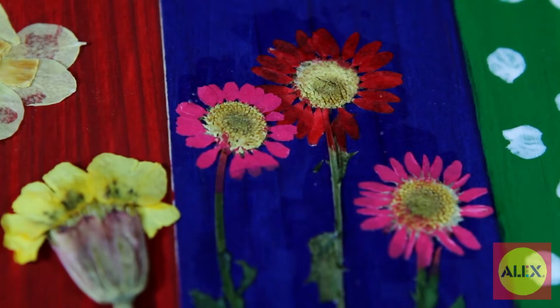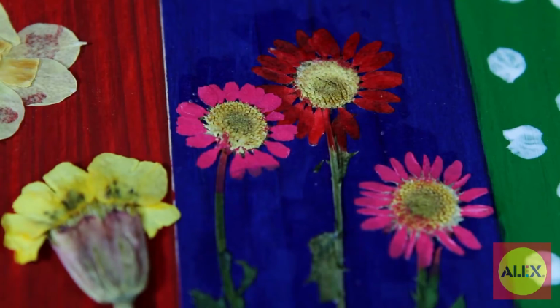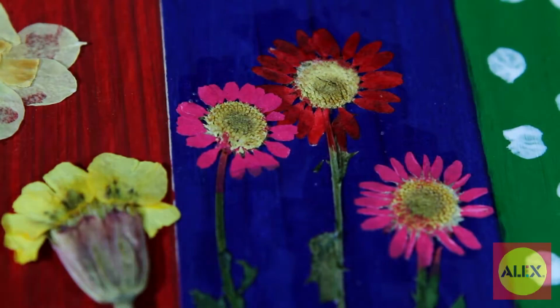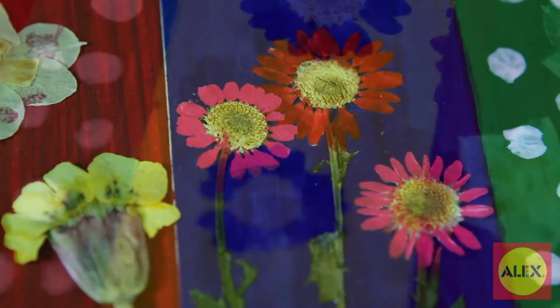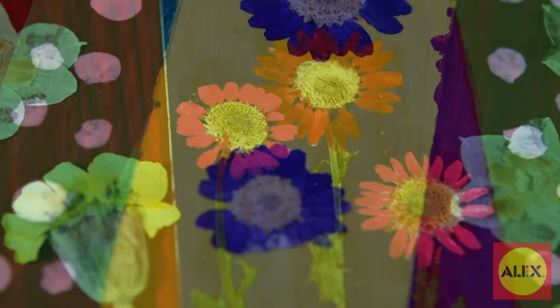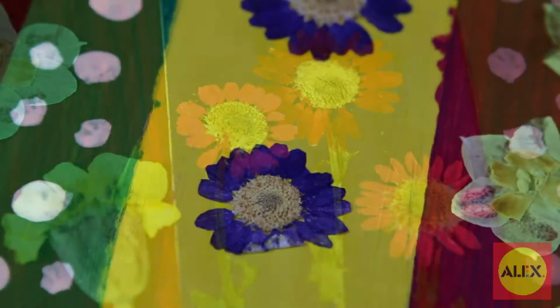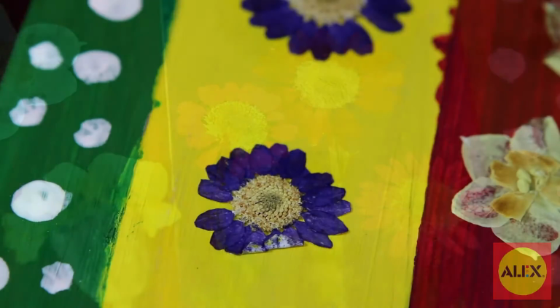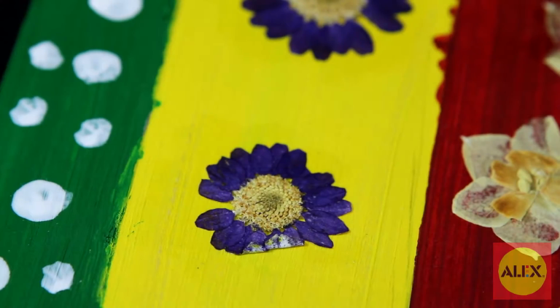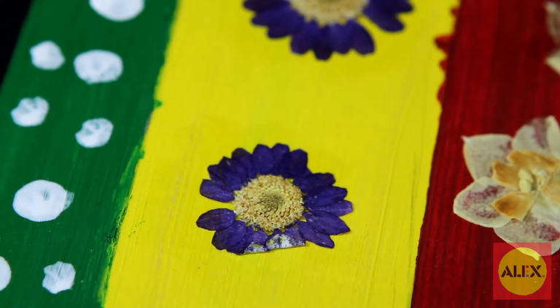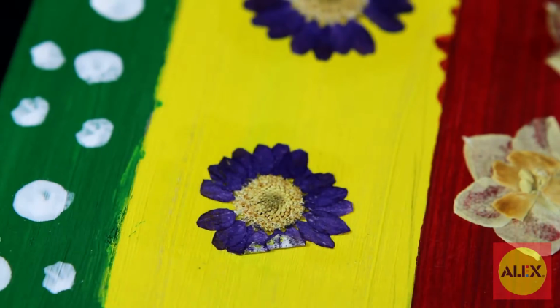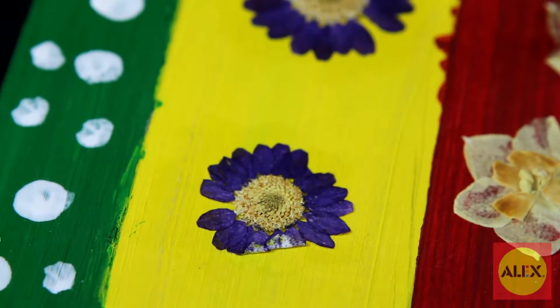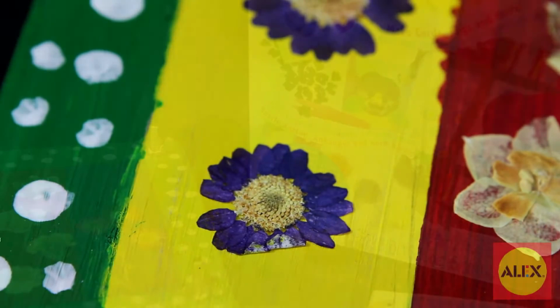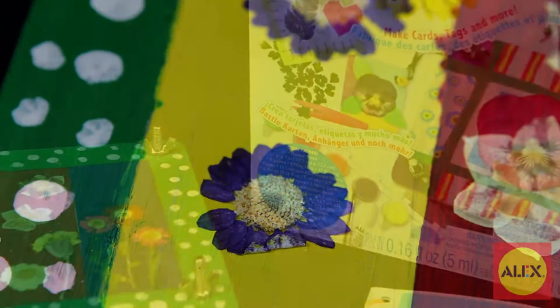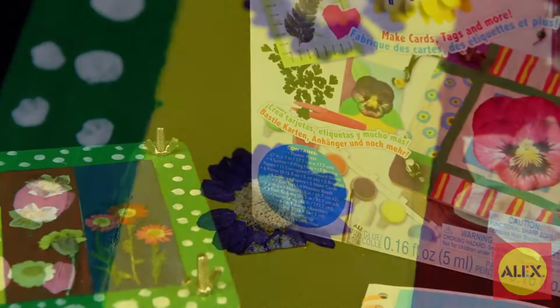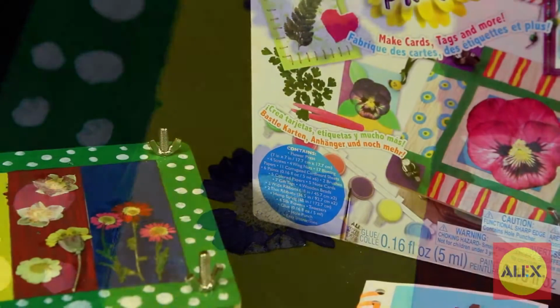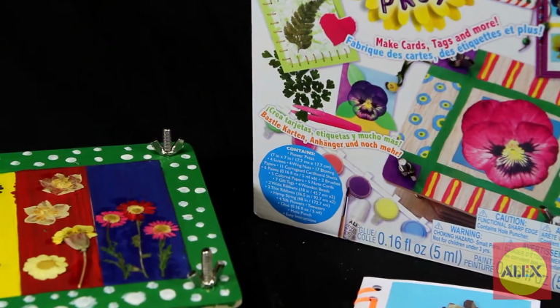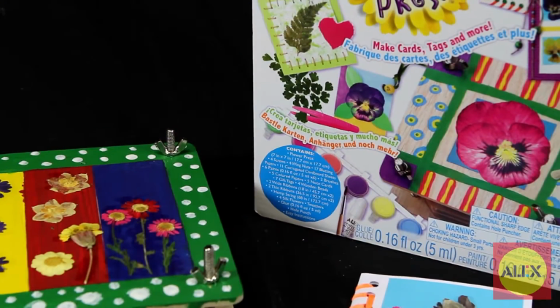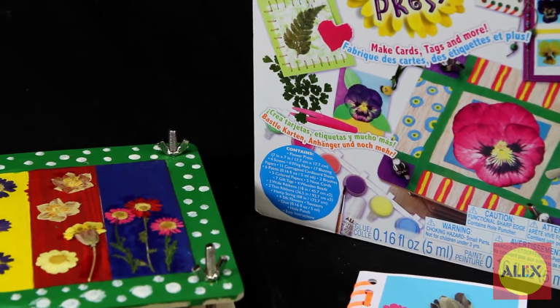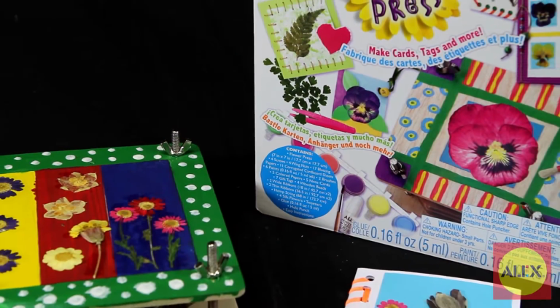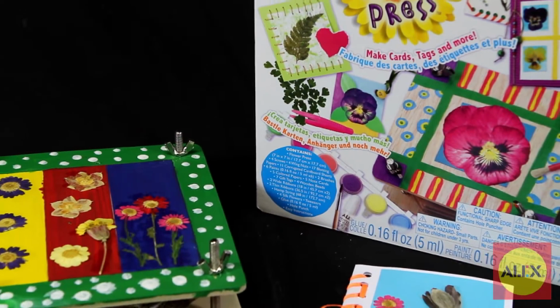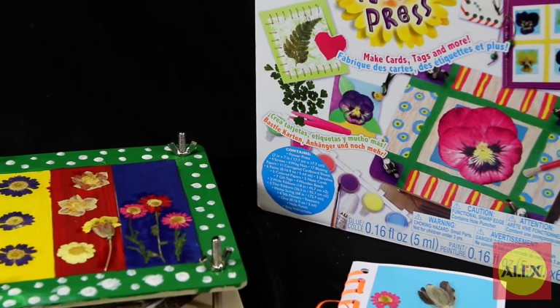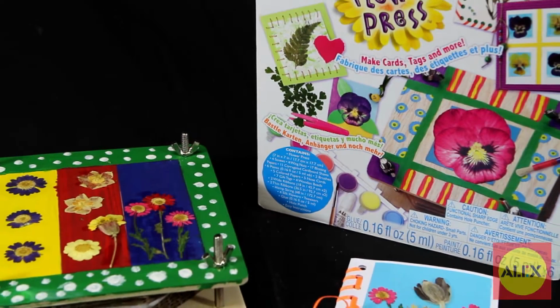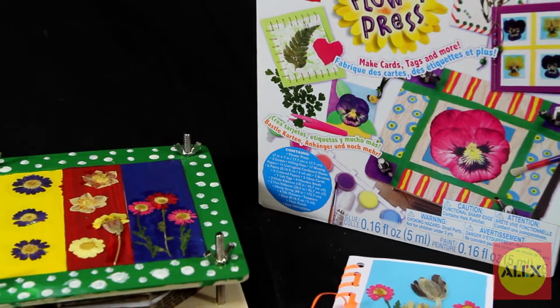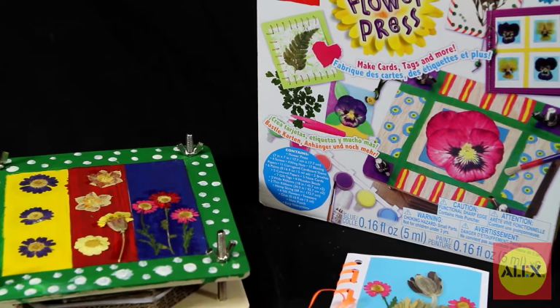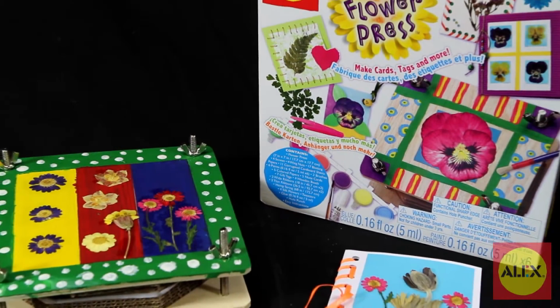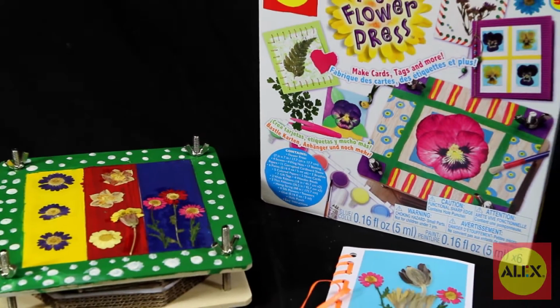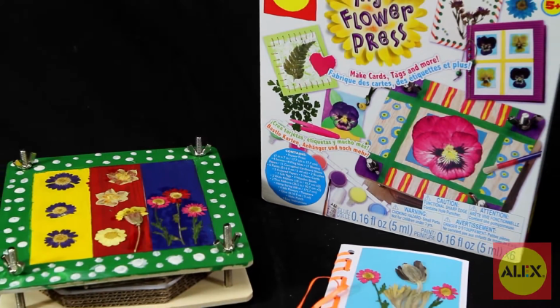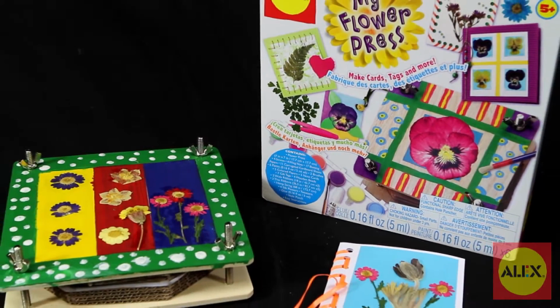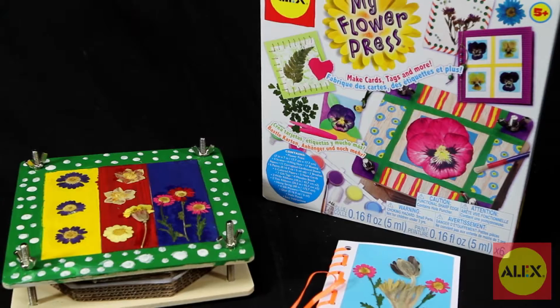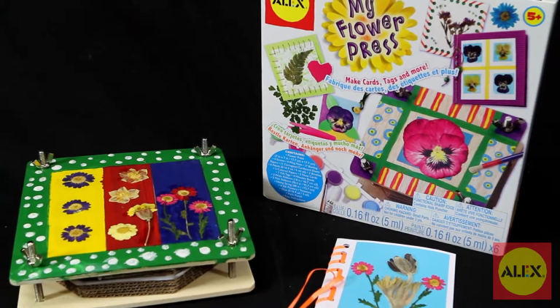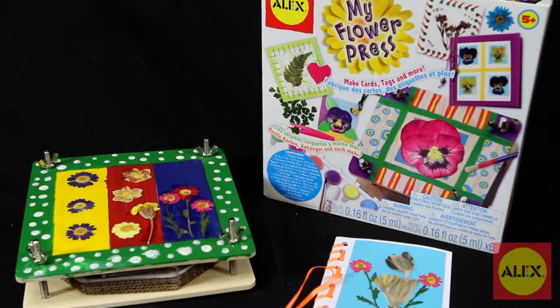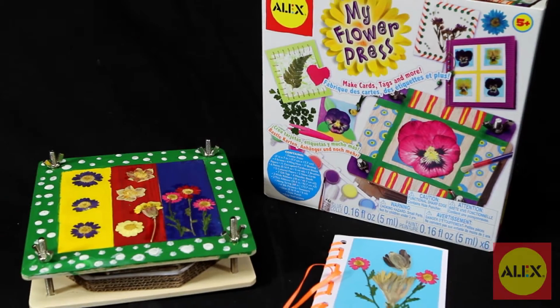Alex Toys My Wooden Flower Press is the winner of the National Parenting Center's seal of approval and is recommended for ages 5 and up.